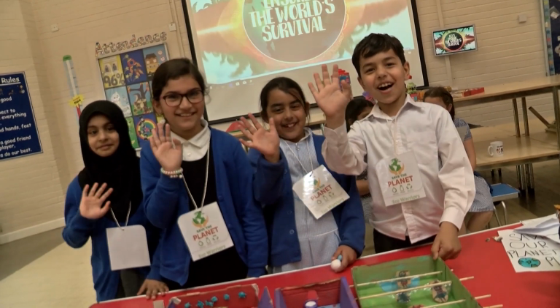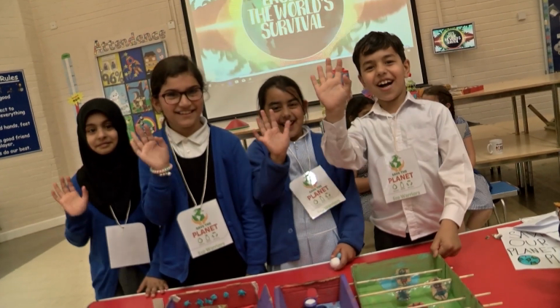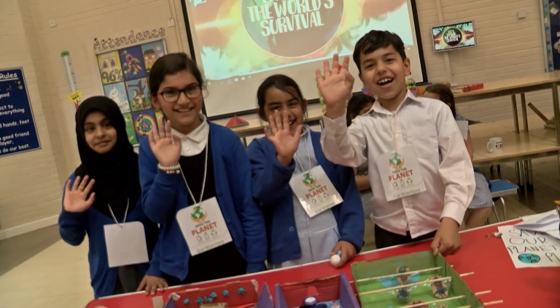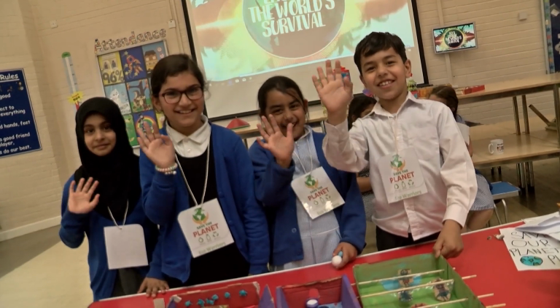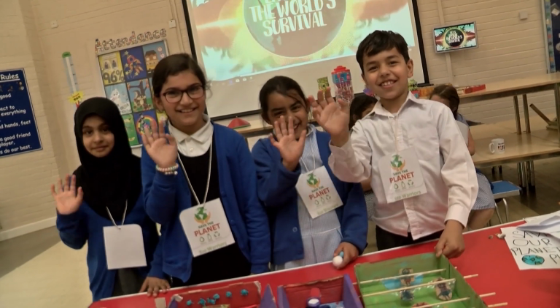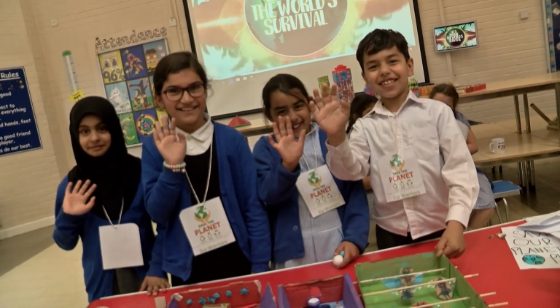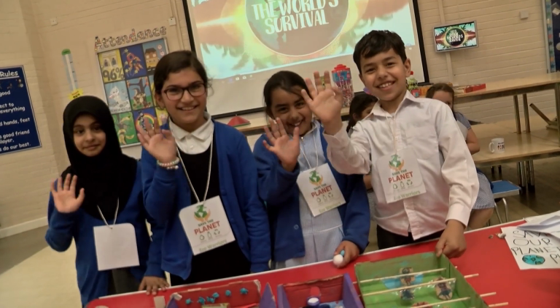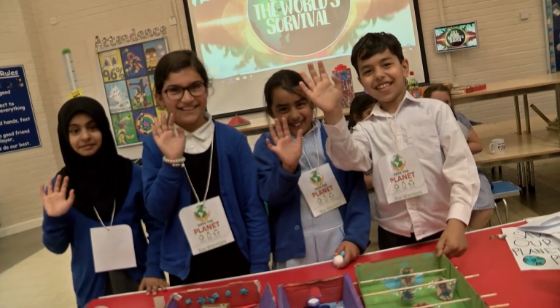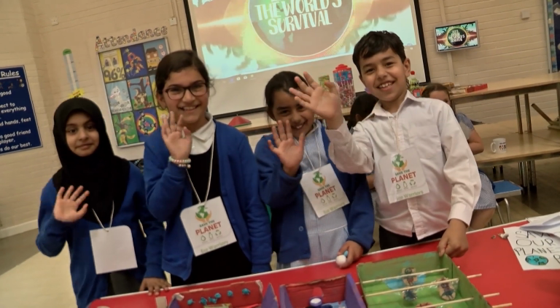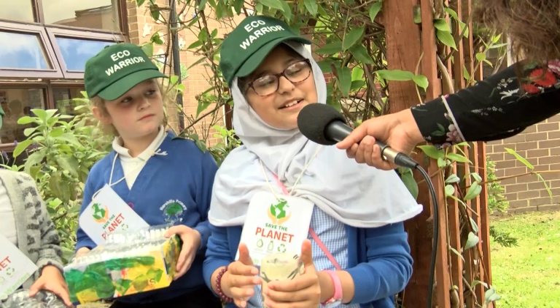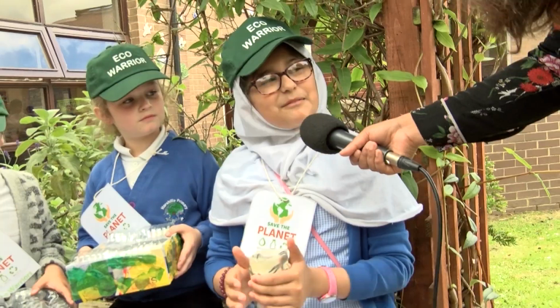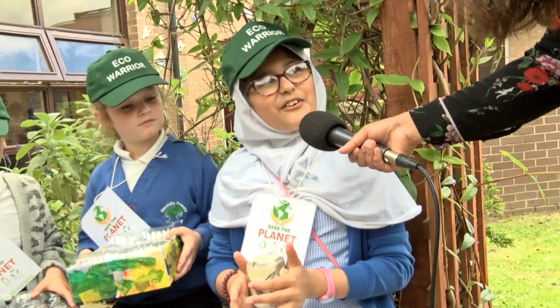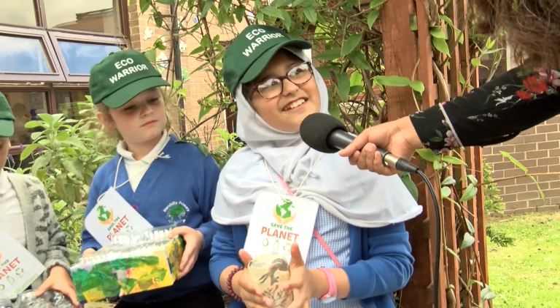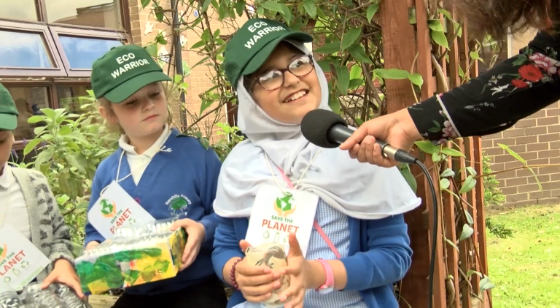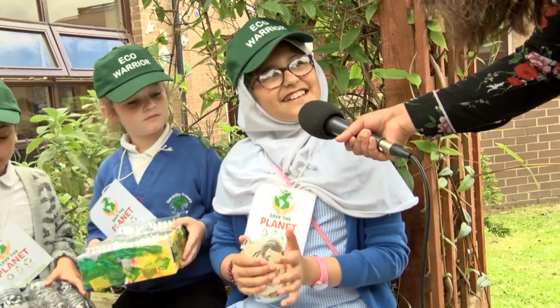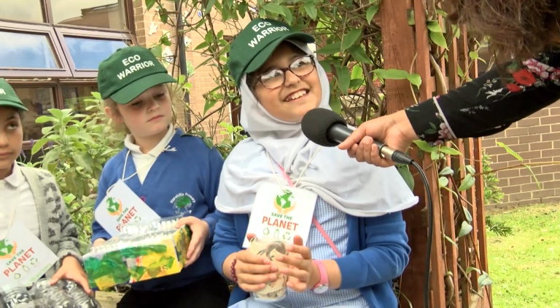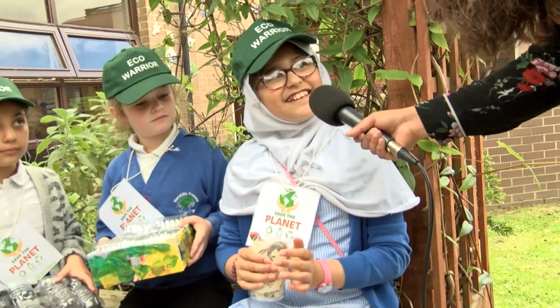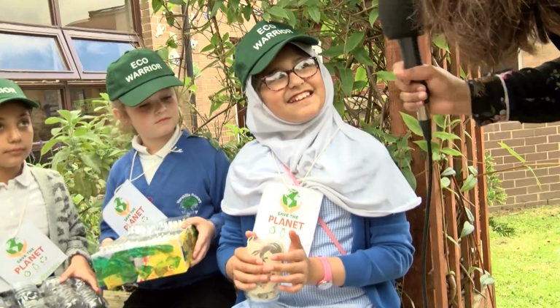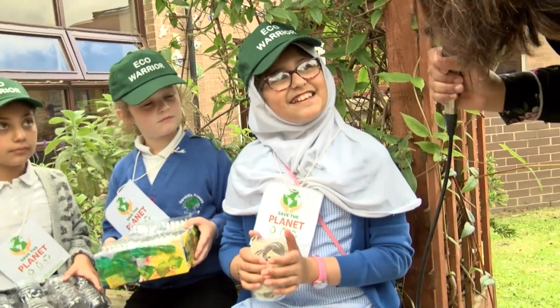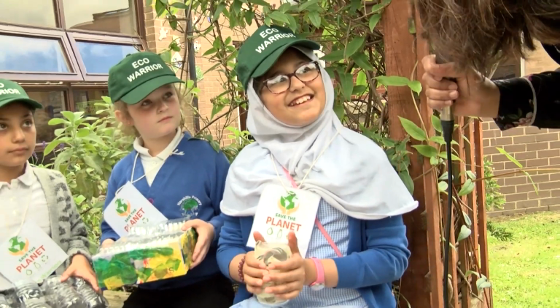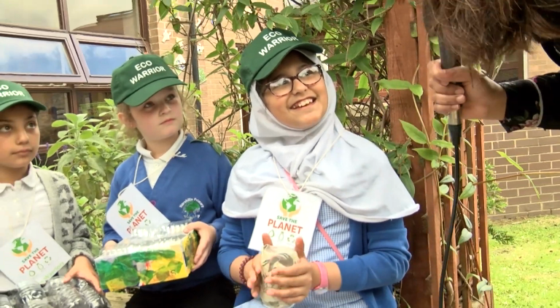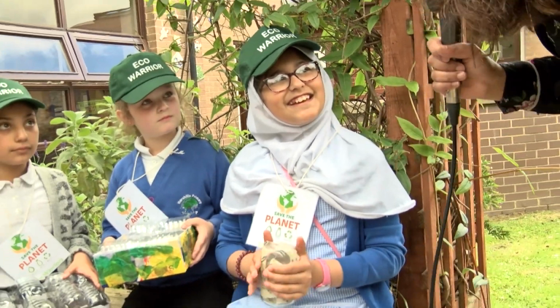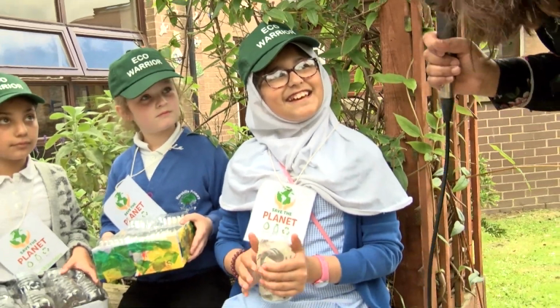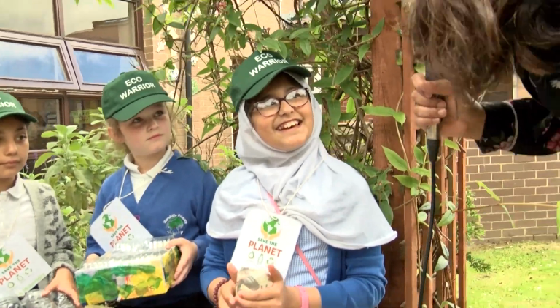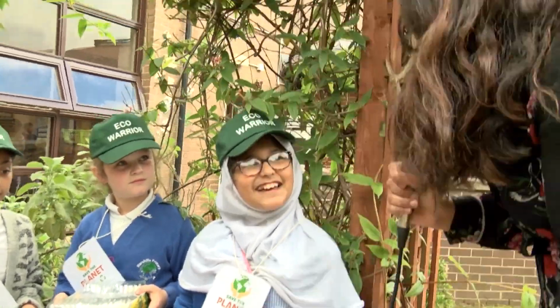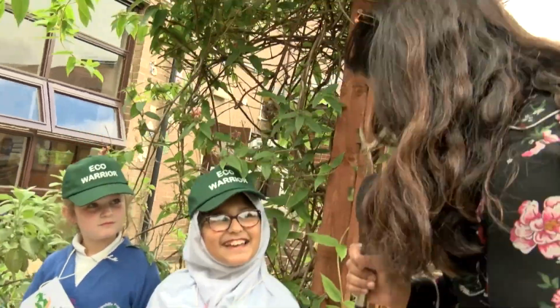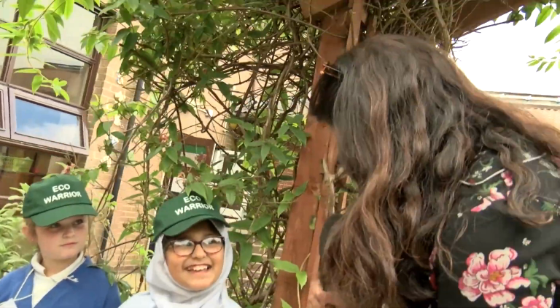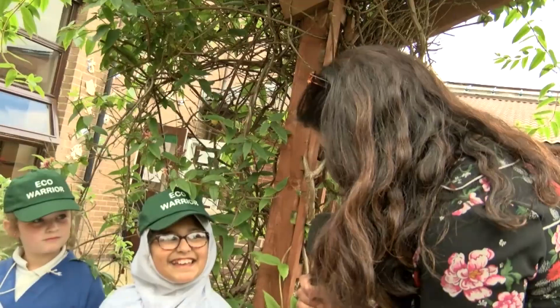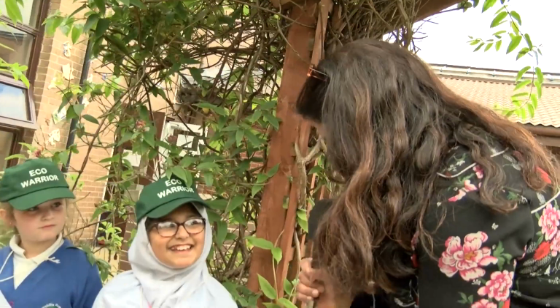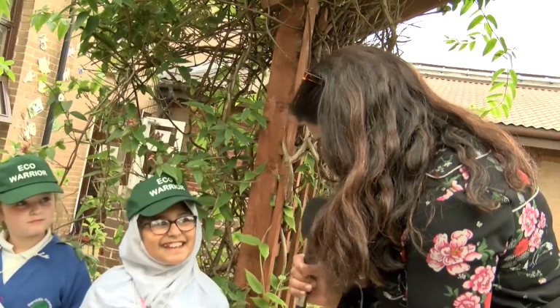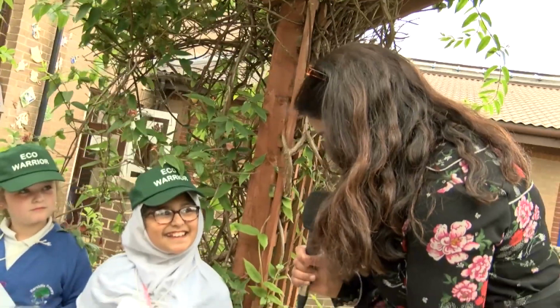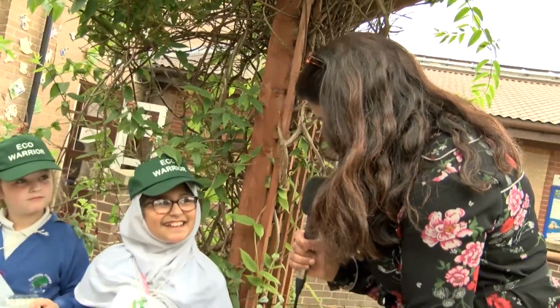Did you know about beeswax wraps before you did this Science Week? I thought it was just cling film and foil. I think I've learned something new today. That's amazing.